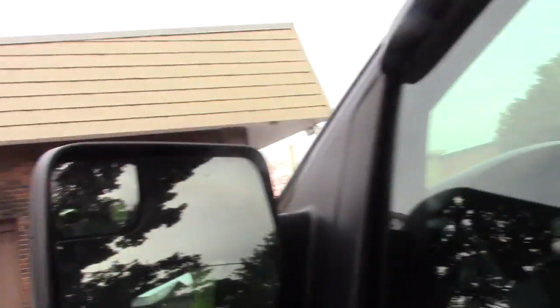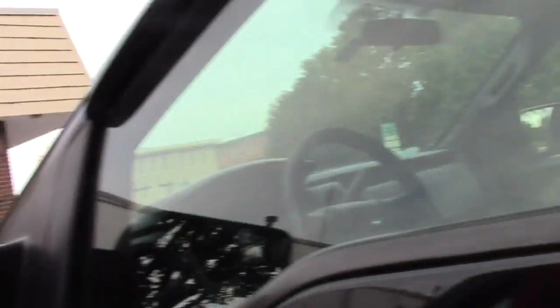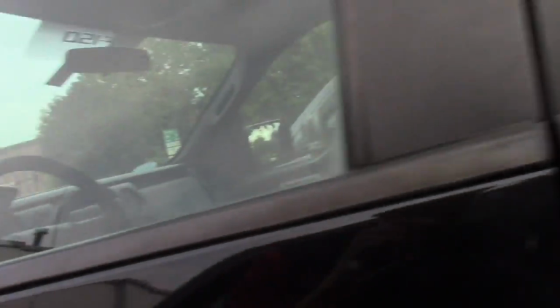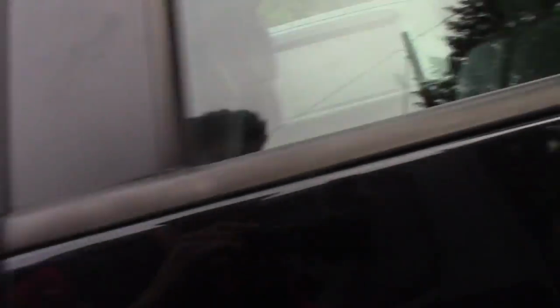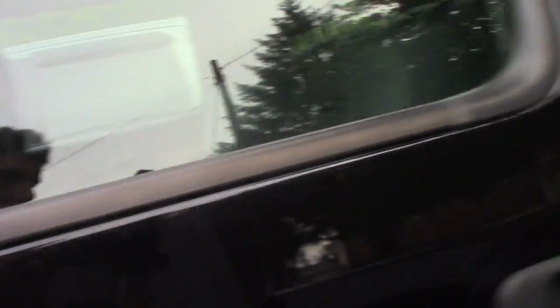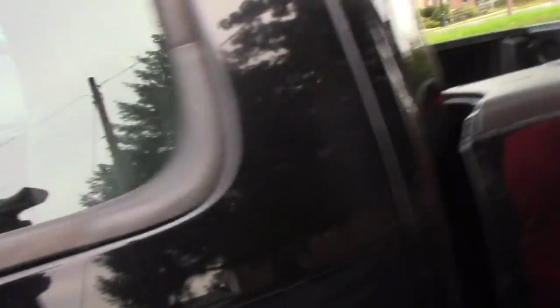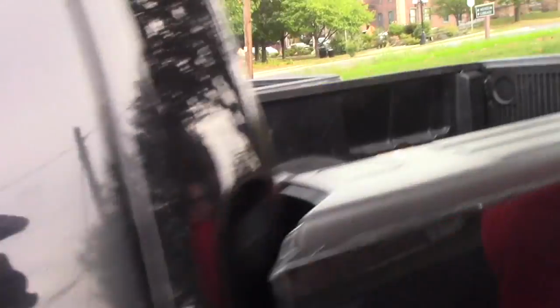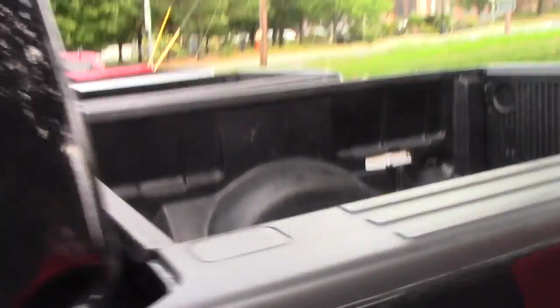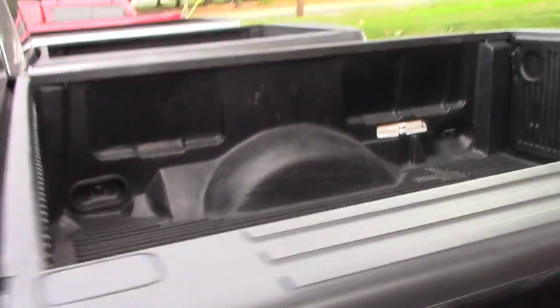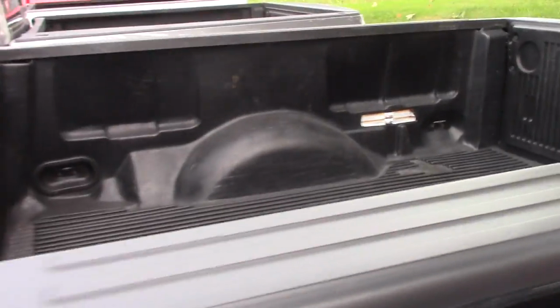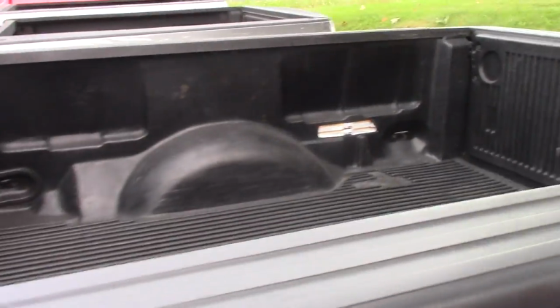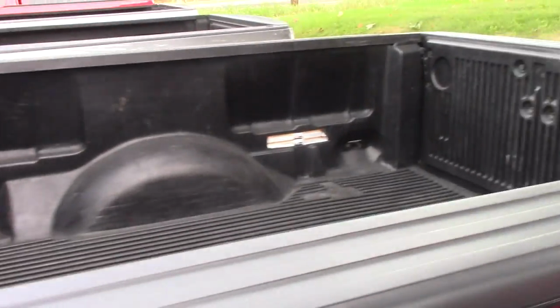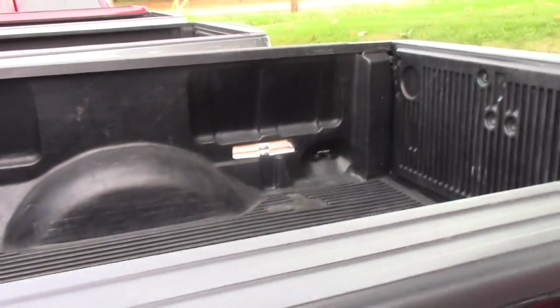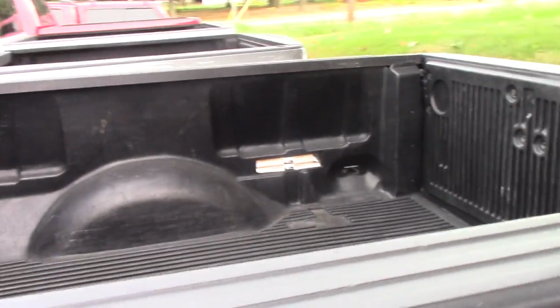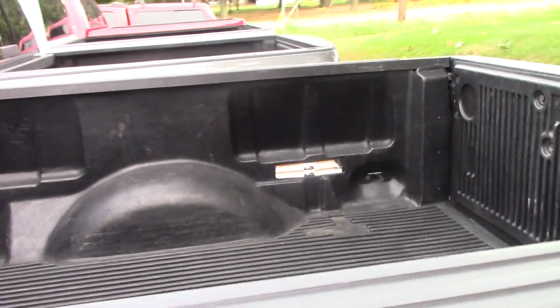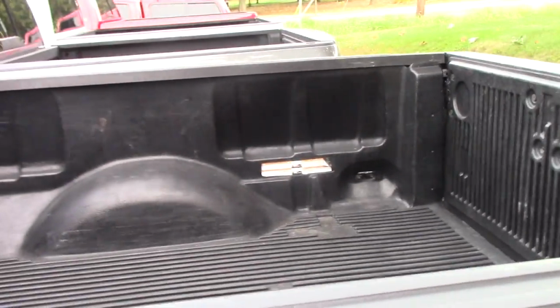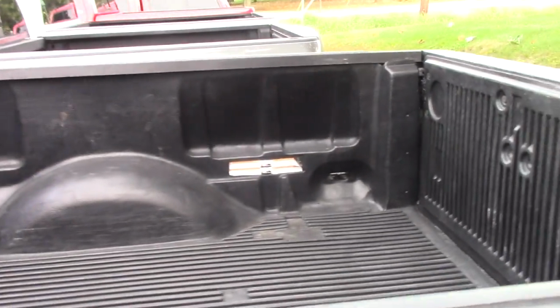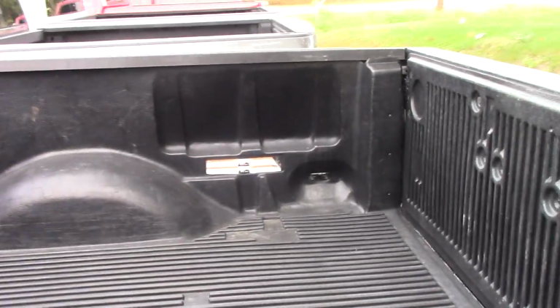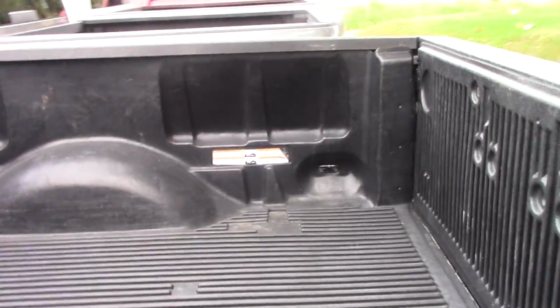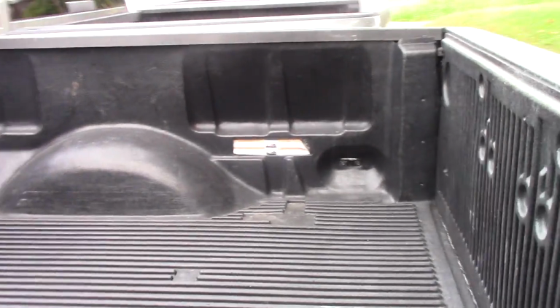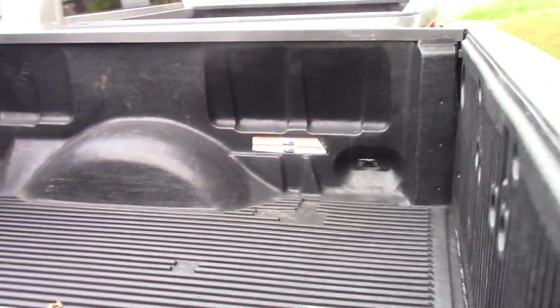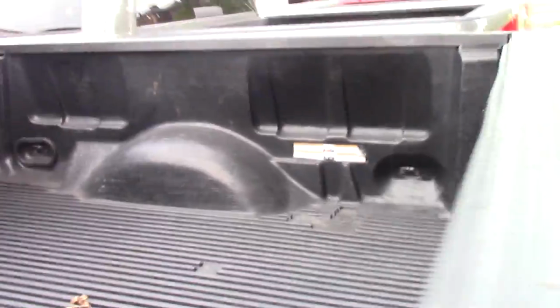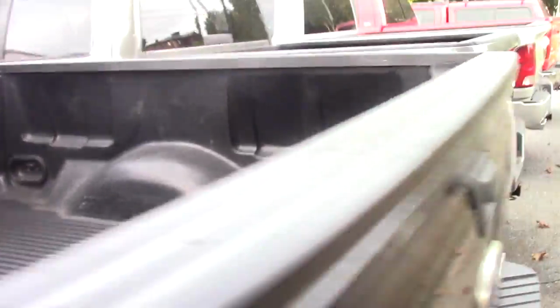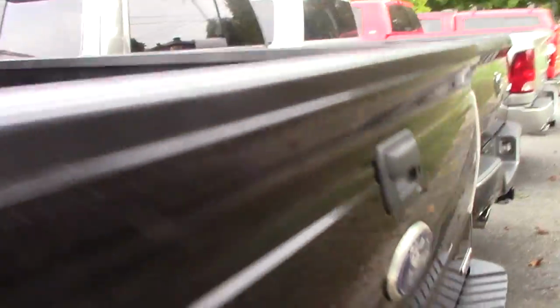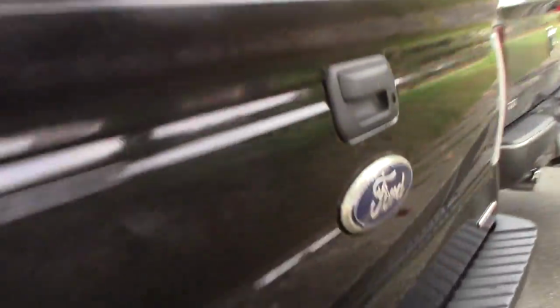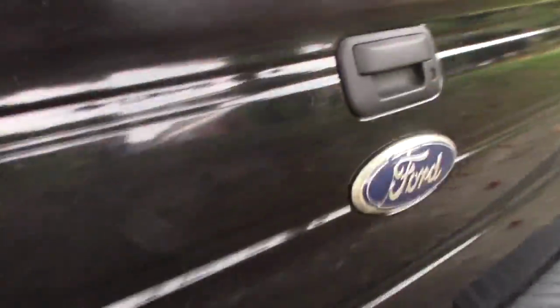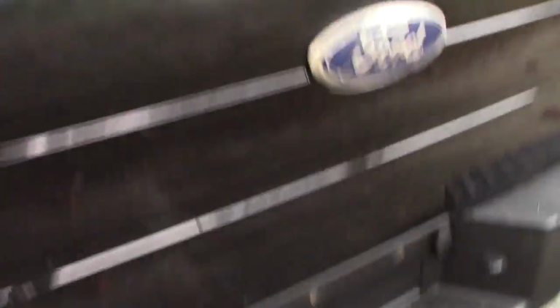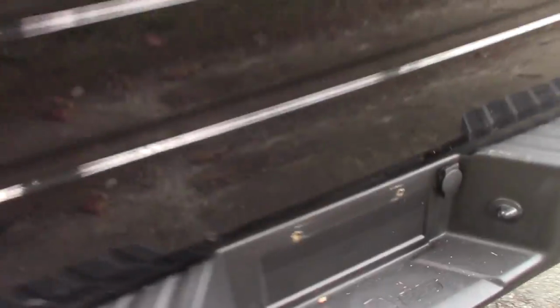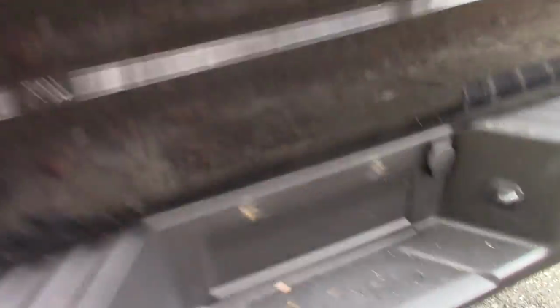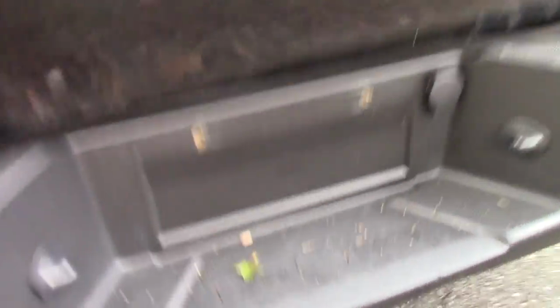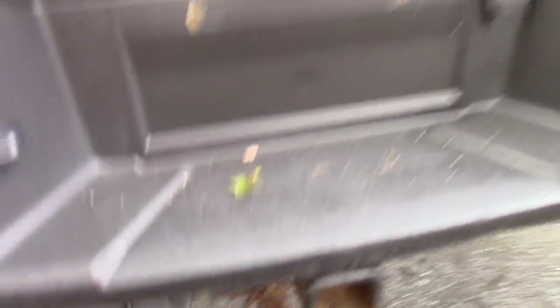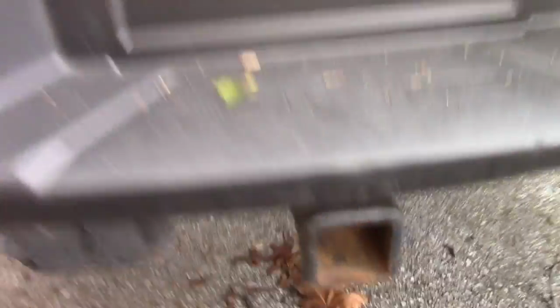Coming down to the back of the vehicle, this does have a drop-in bed liner in it. It does have the tow package — you've got the tow hitch there.